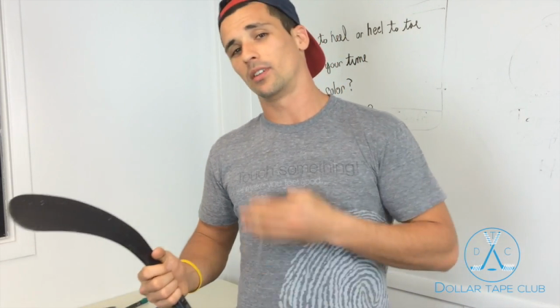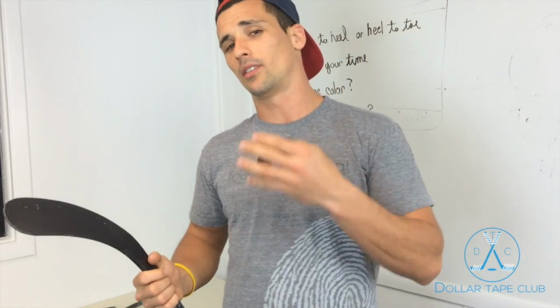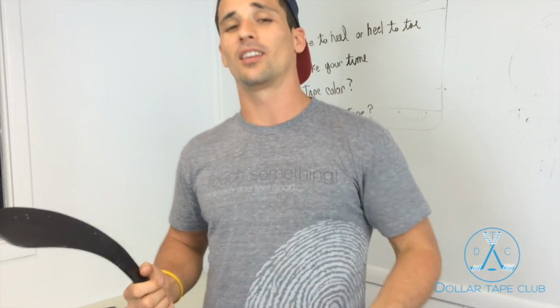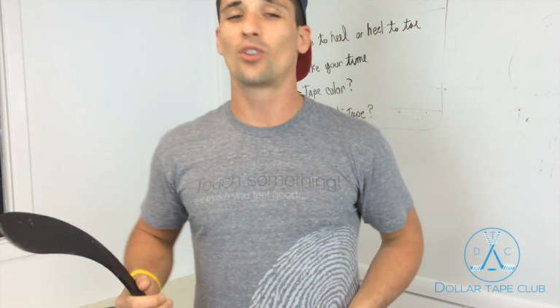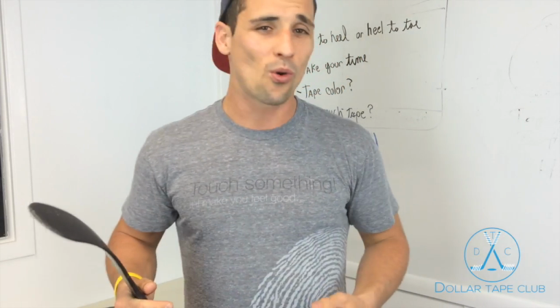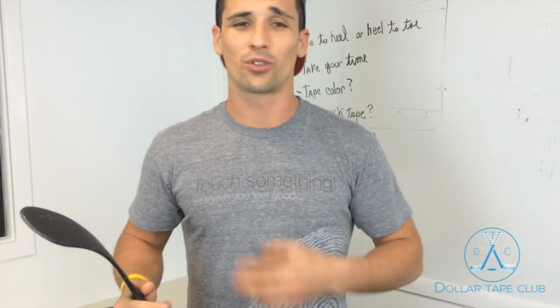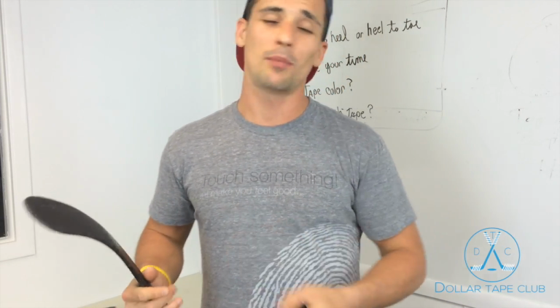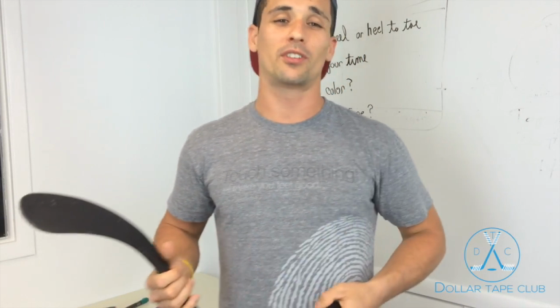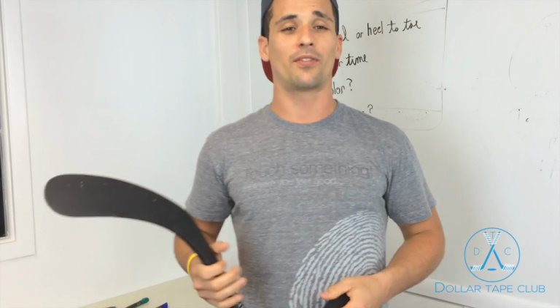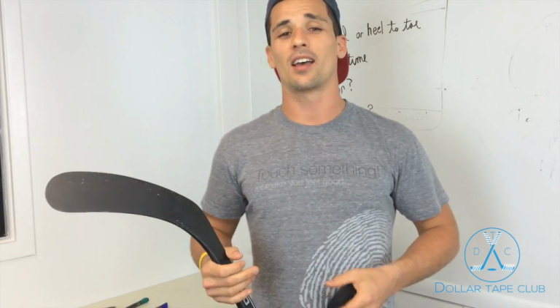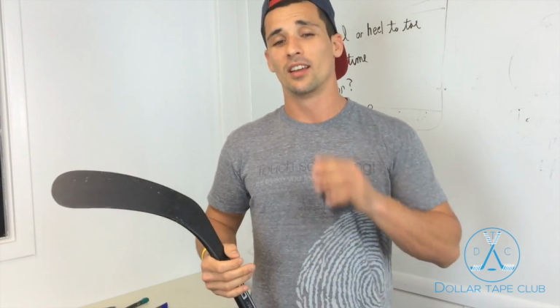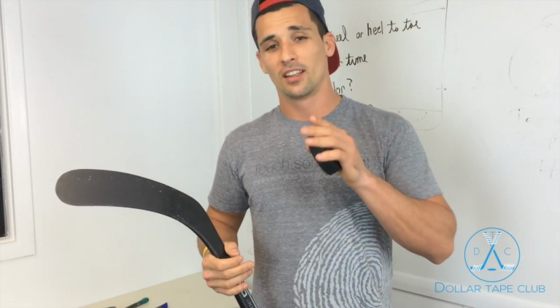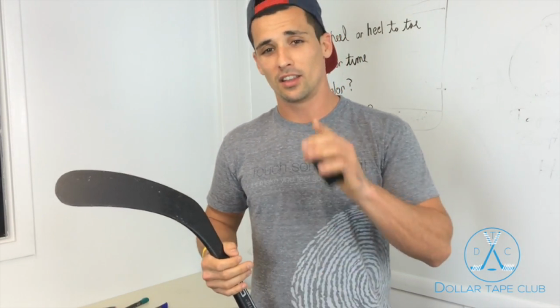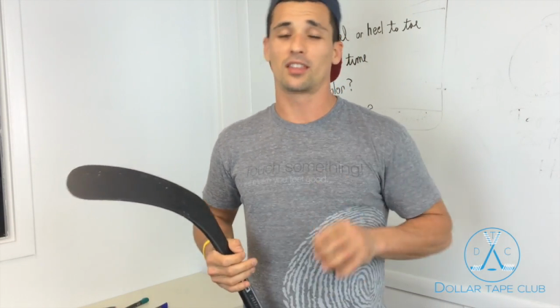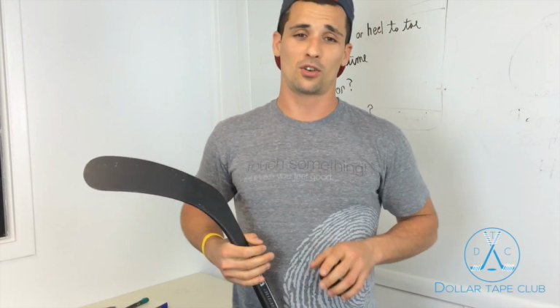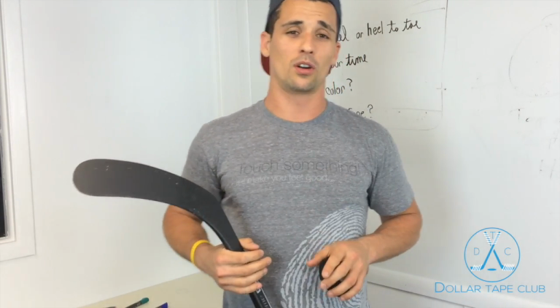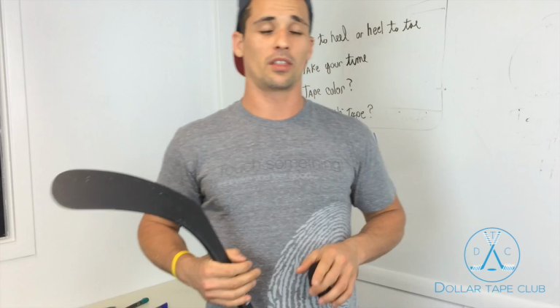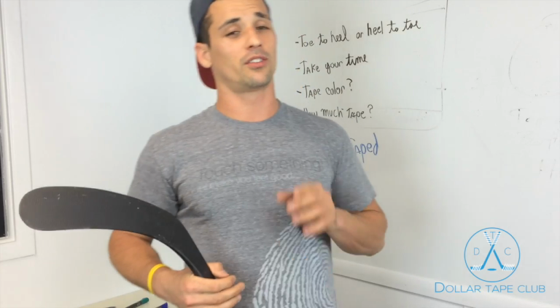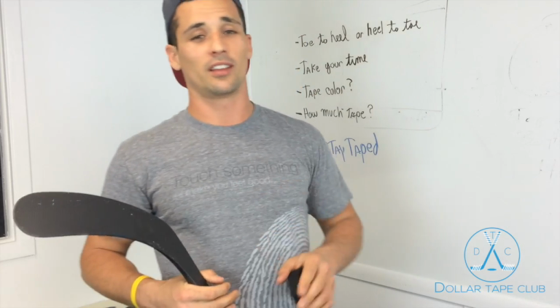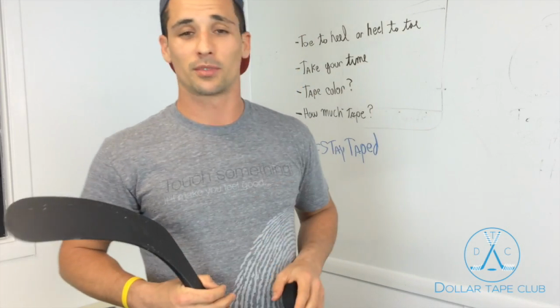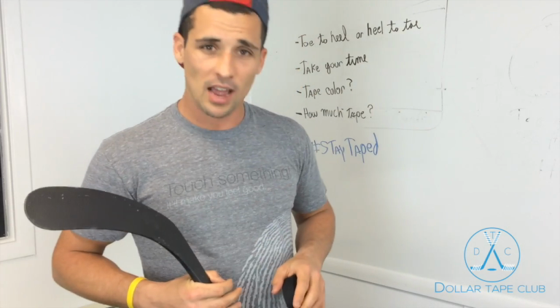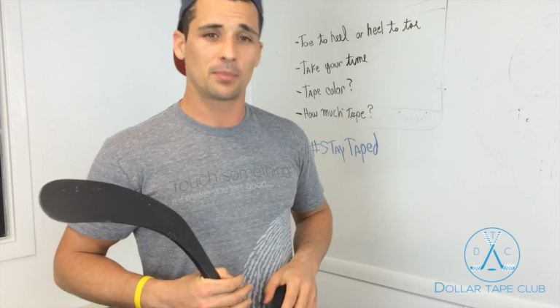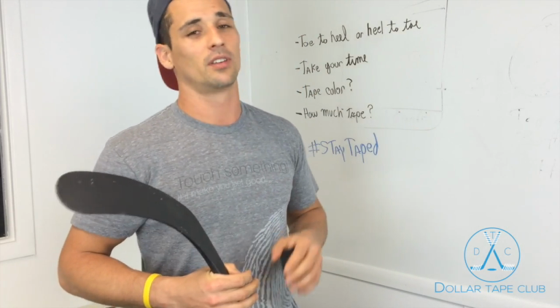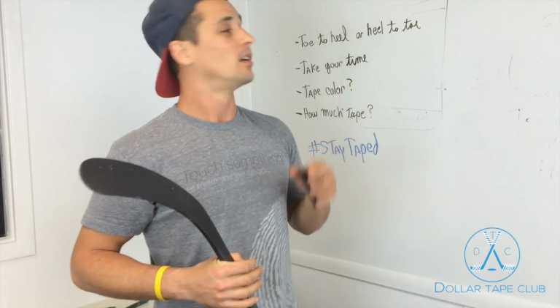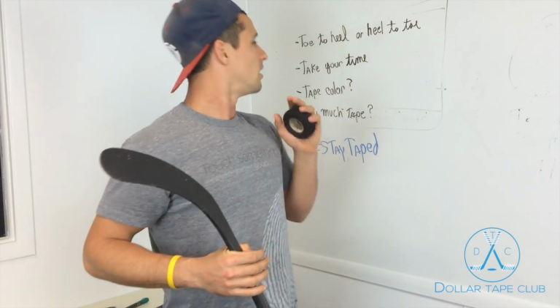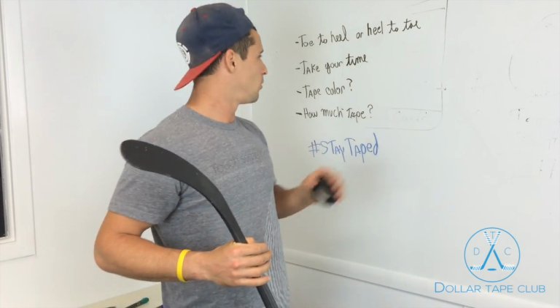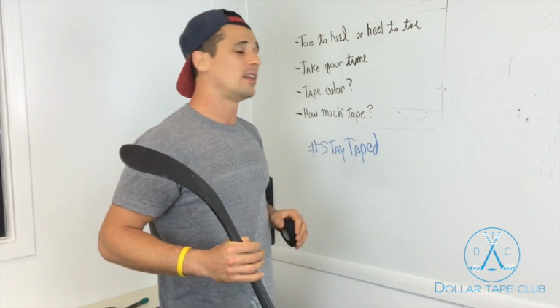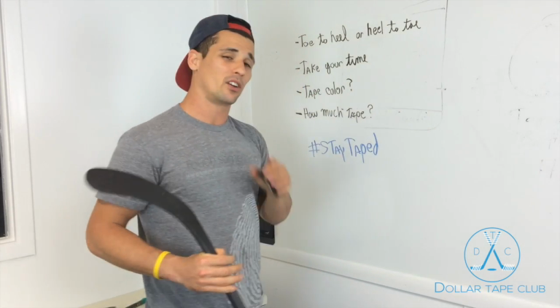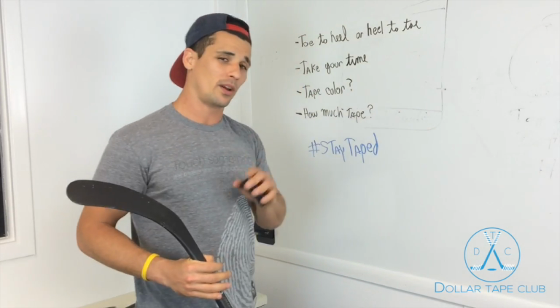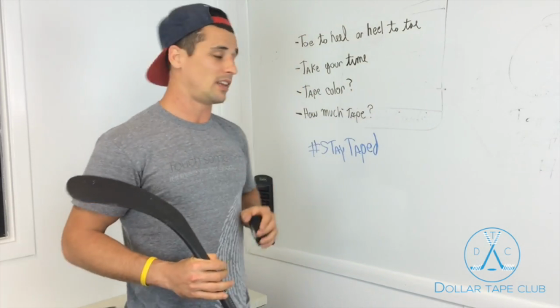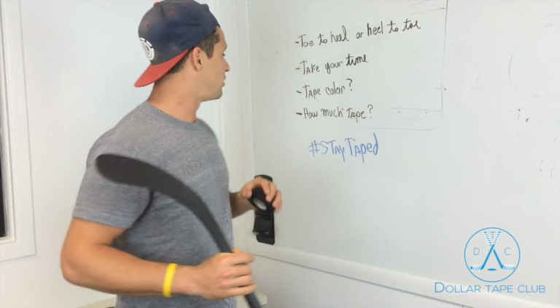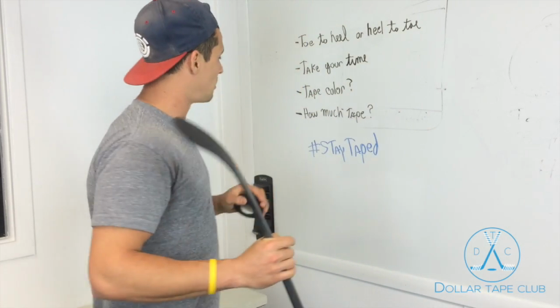Always take your time. Some guys try to rush and they think it's cool to tape your stick fast. Nothing is cooler than just getting some snipes and really having a great tape job.